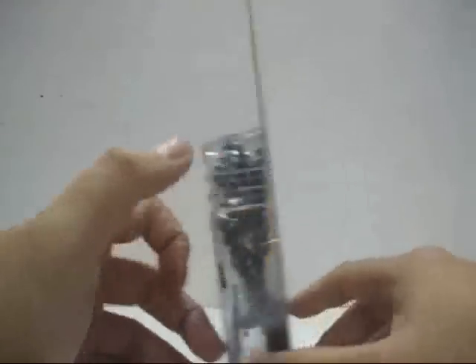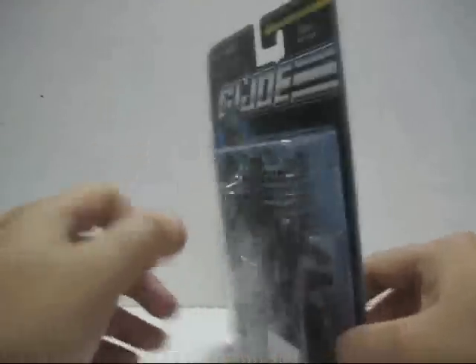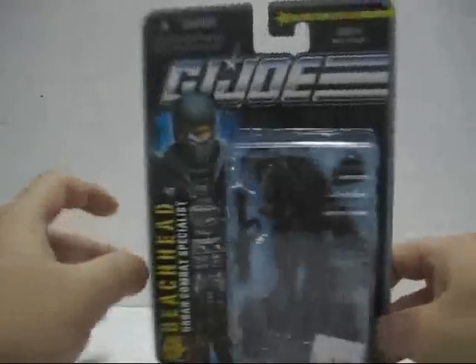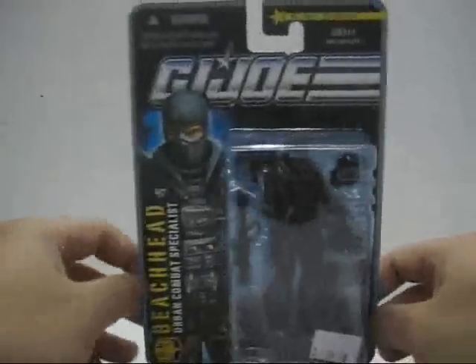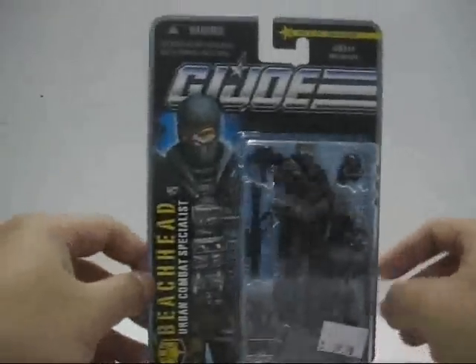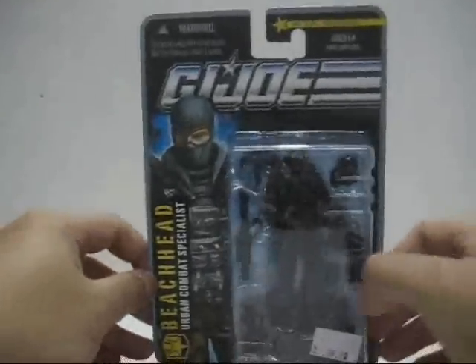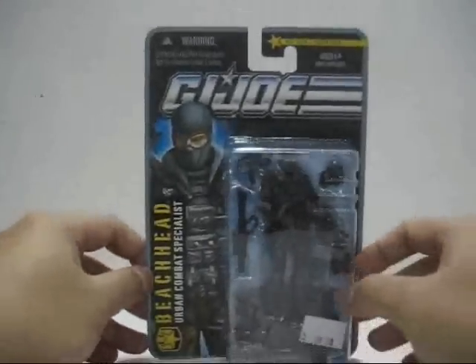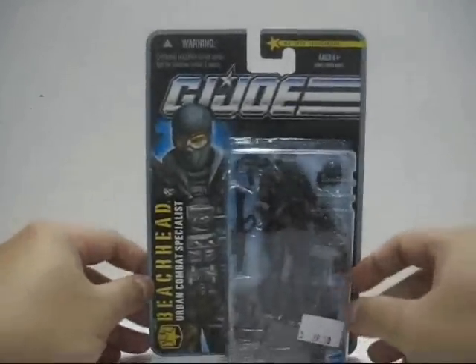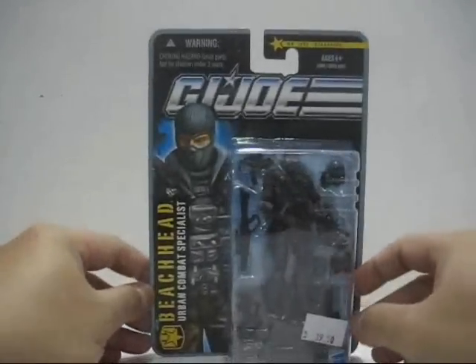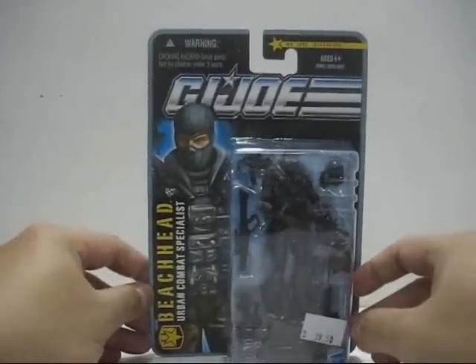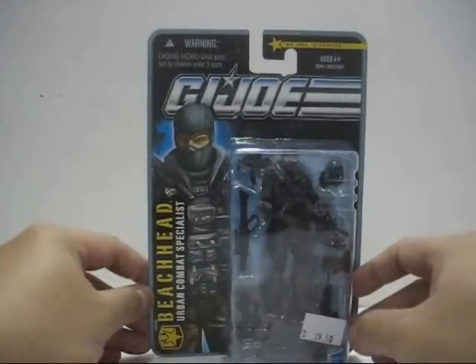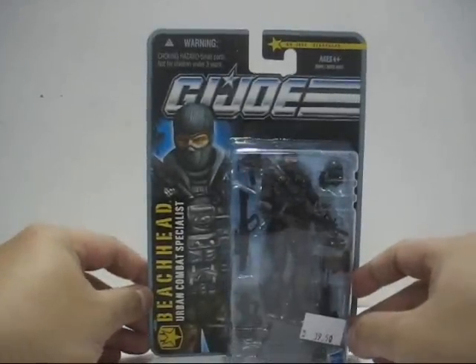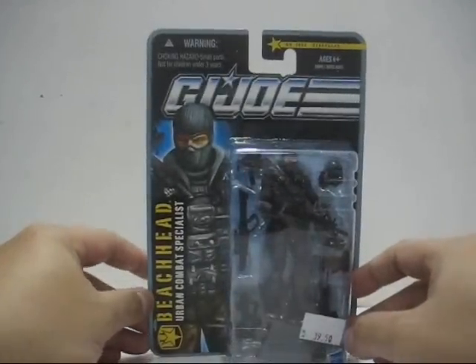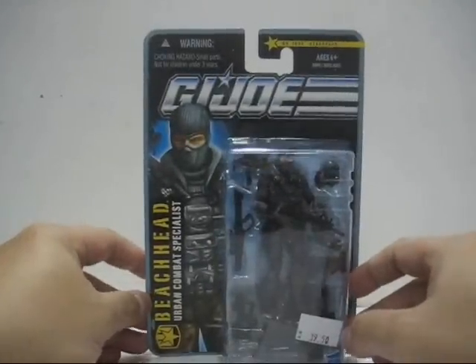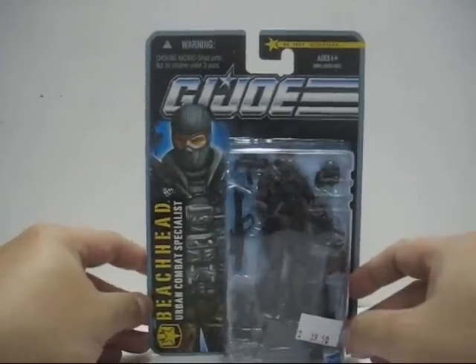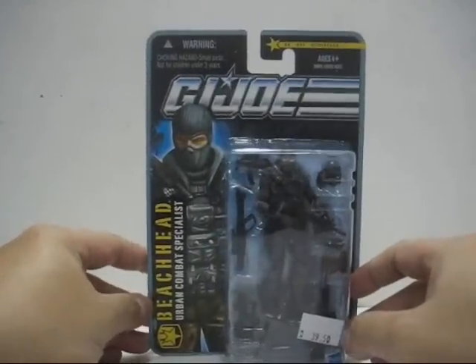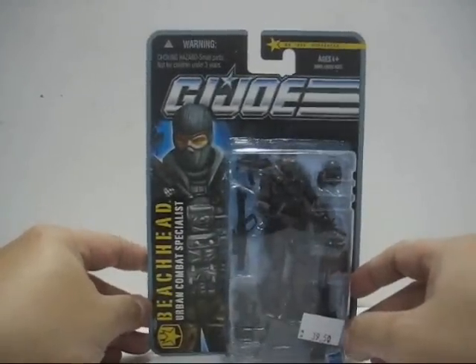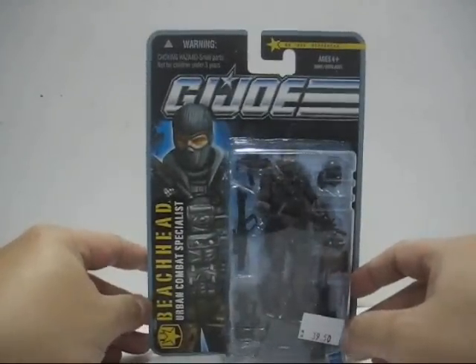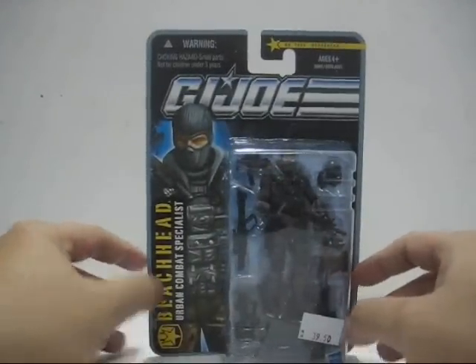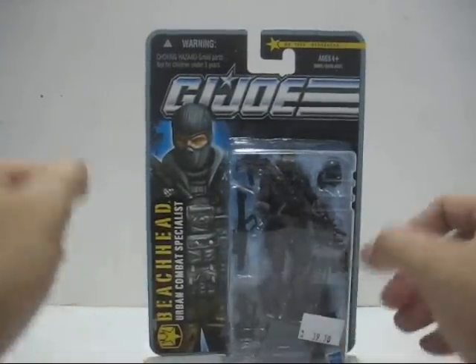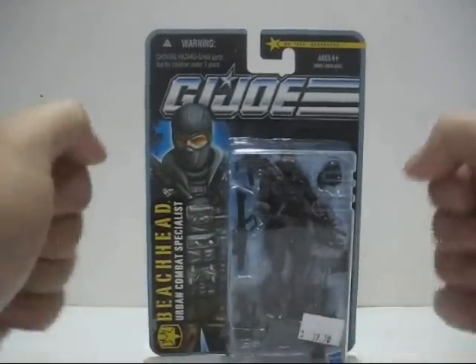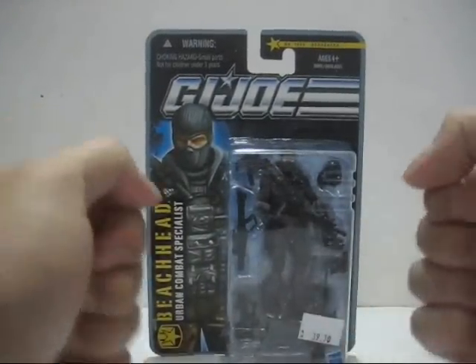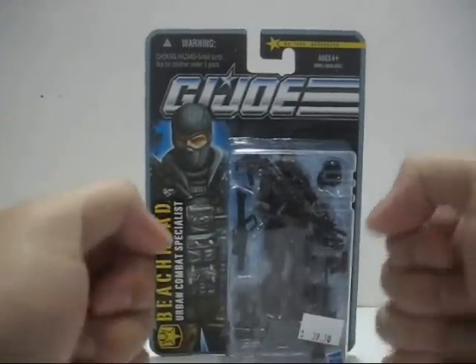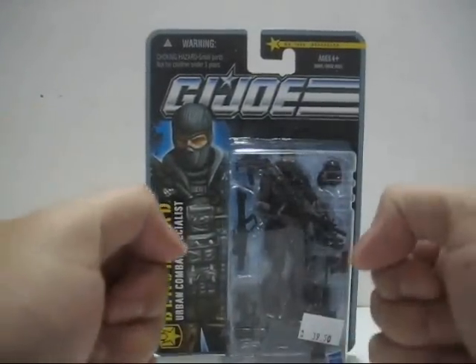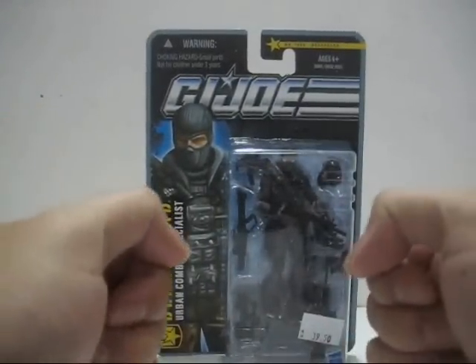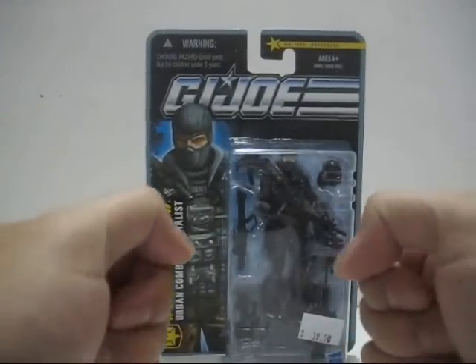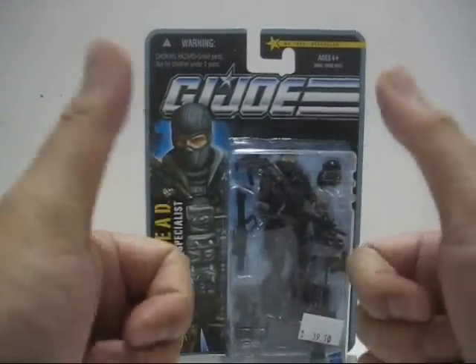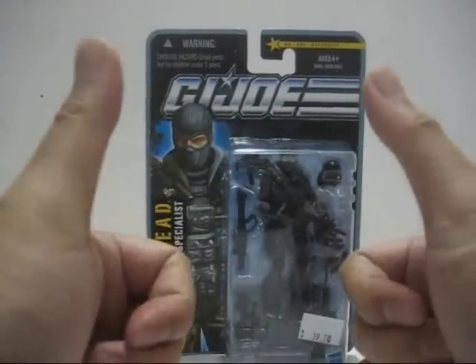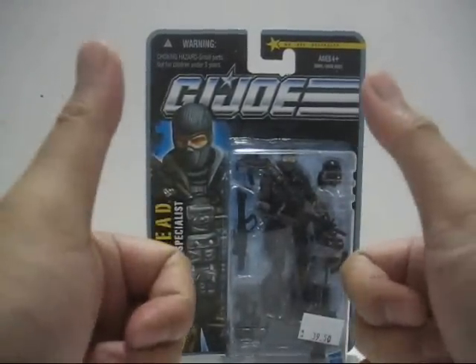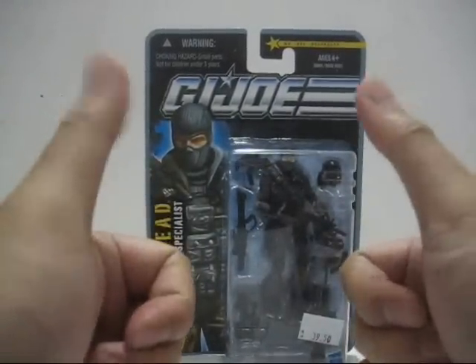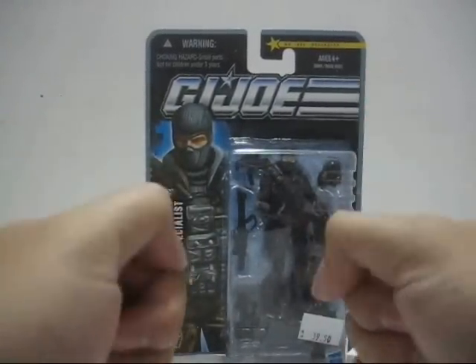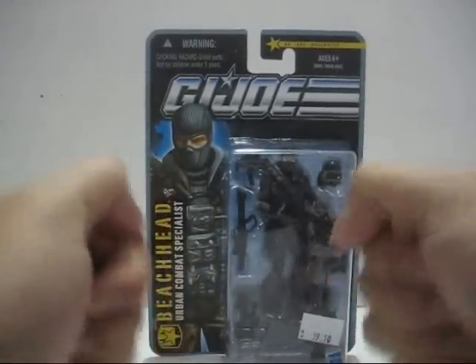So without further ado, let's open up this packaging so we can take a look at the toy. Be right back.